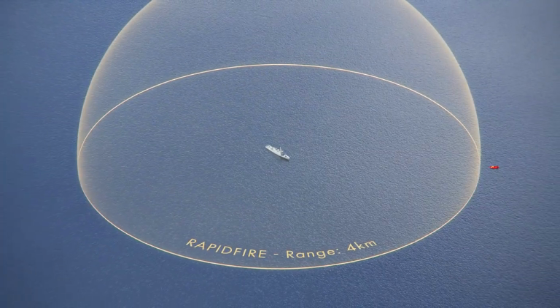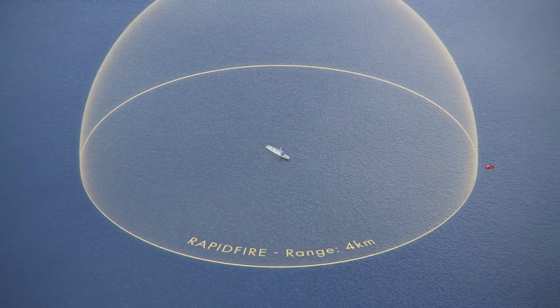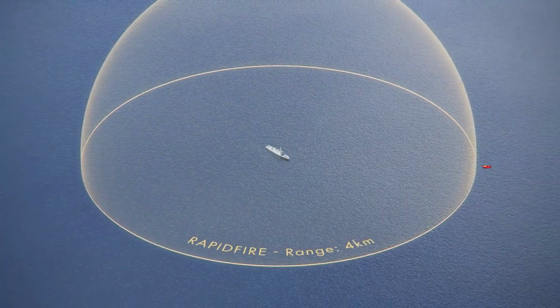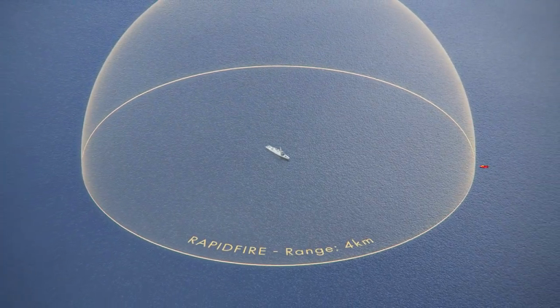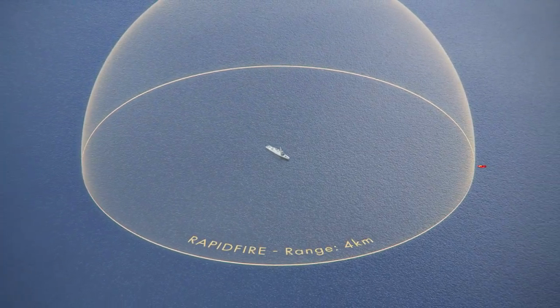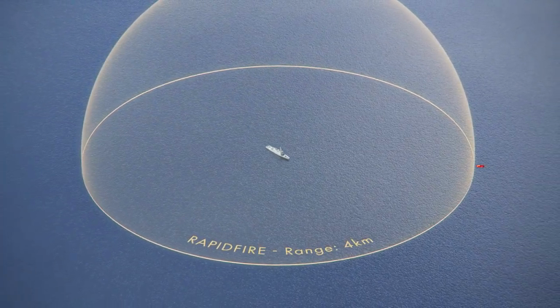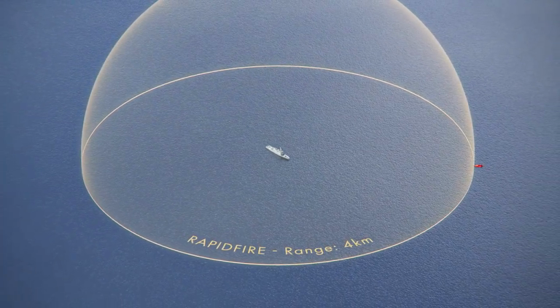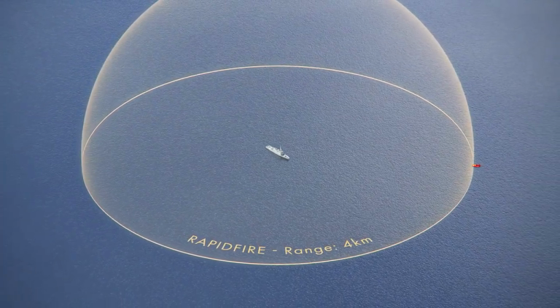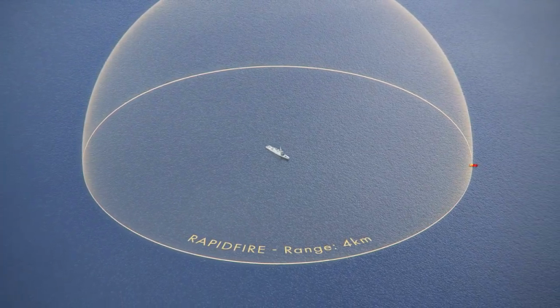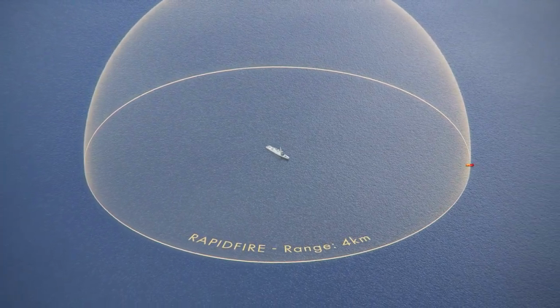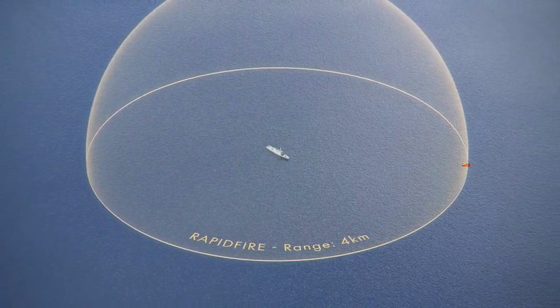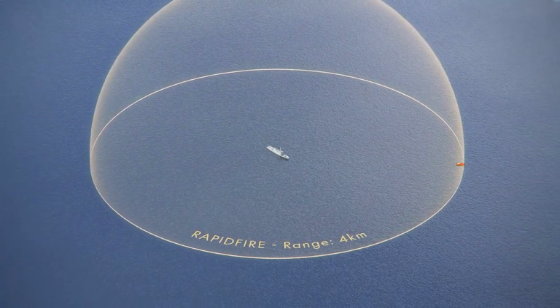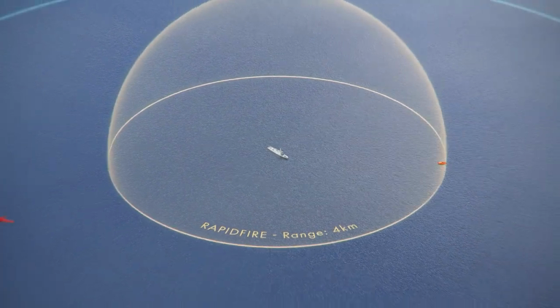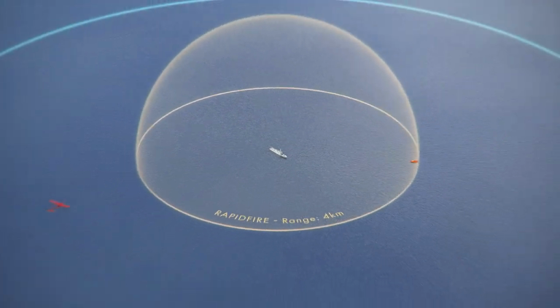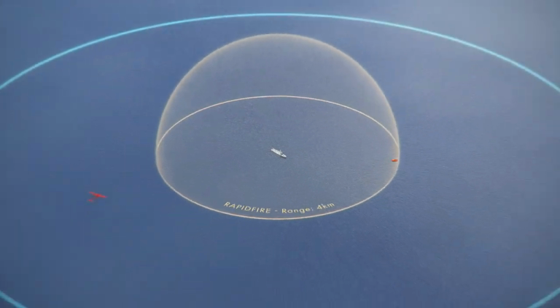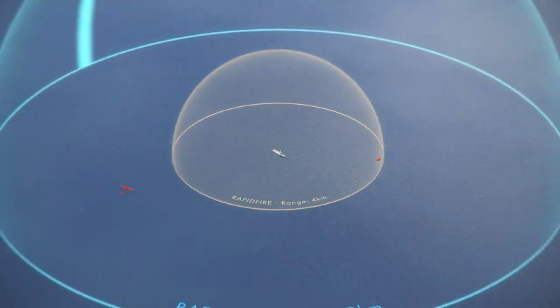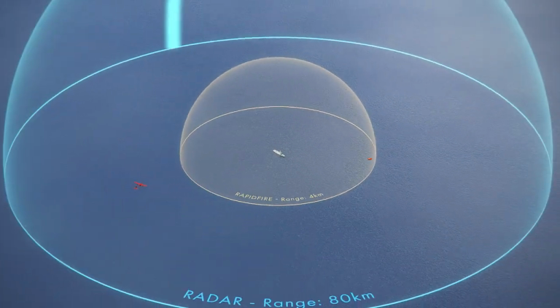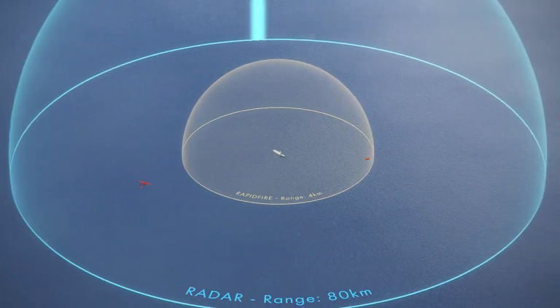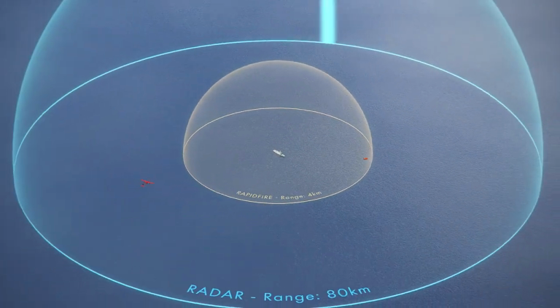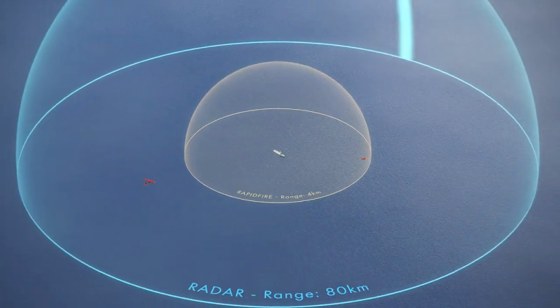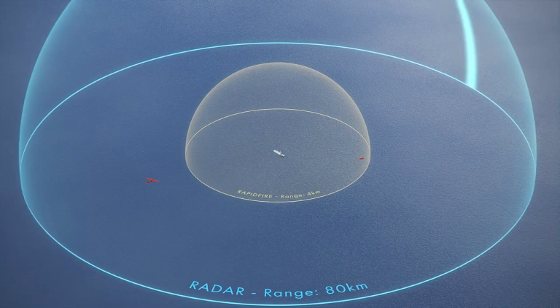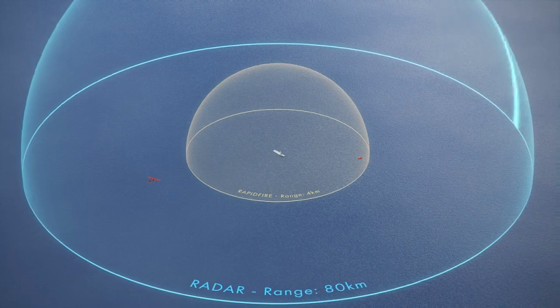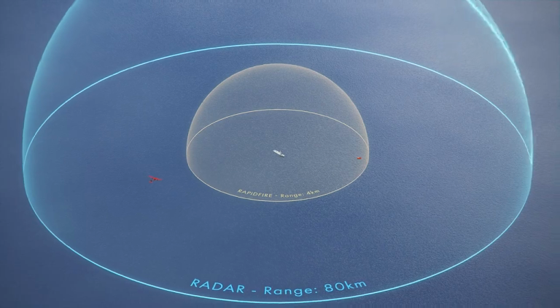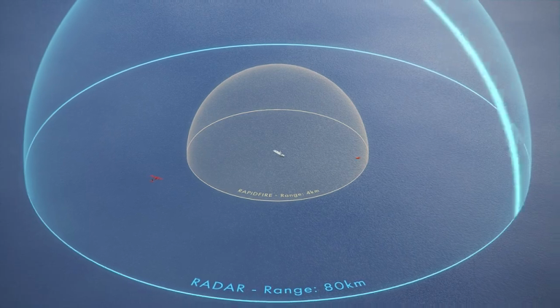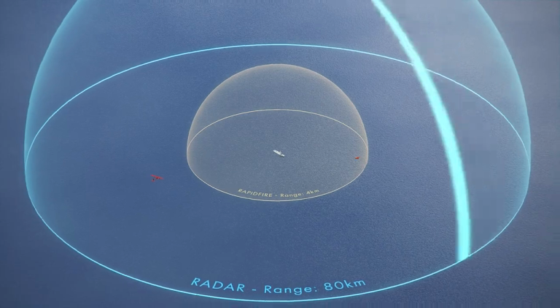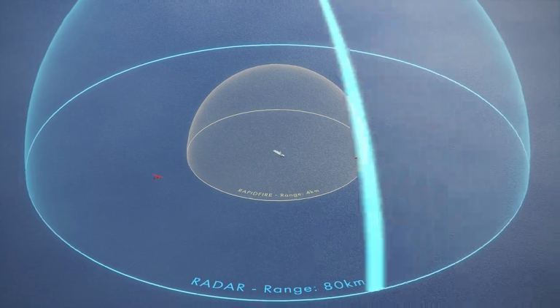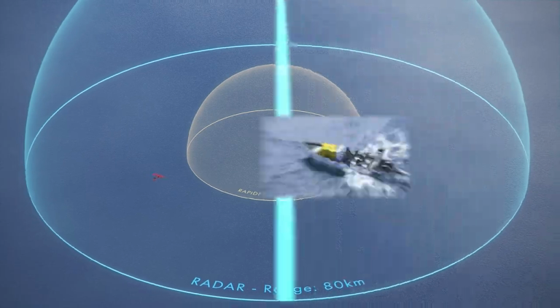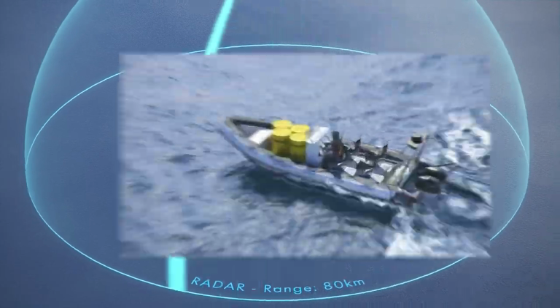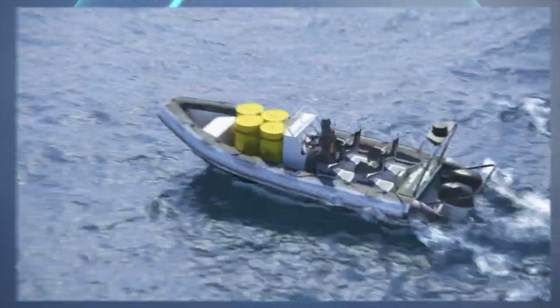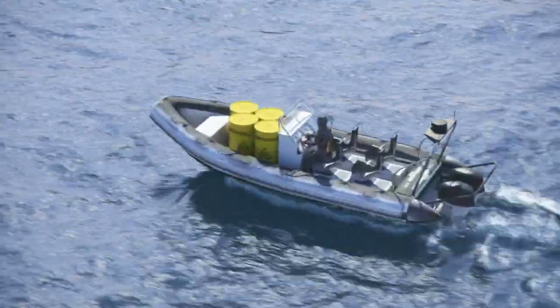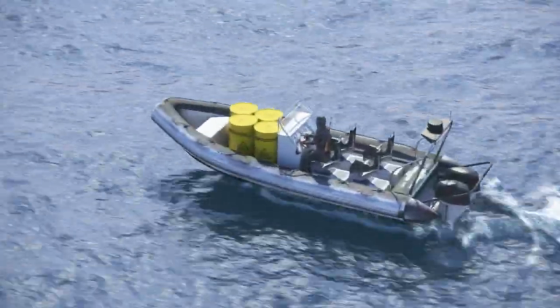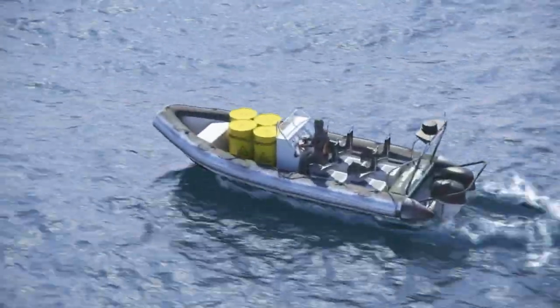Here we illustrate the Rapid Fire's capability against two typical threats: a small suicide boat and a small drone.